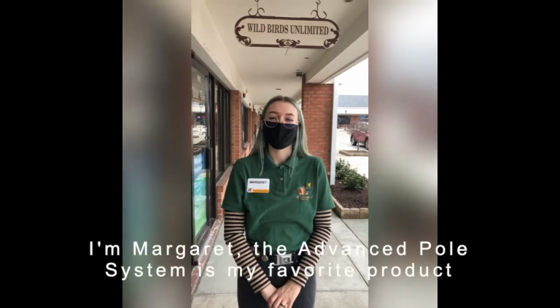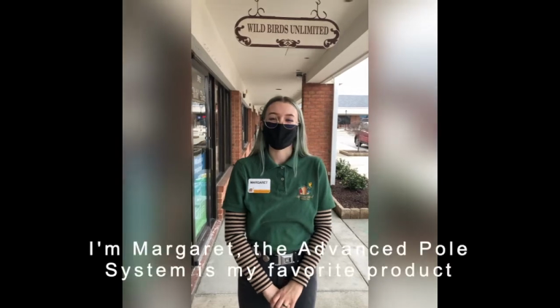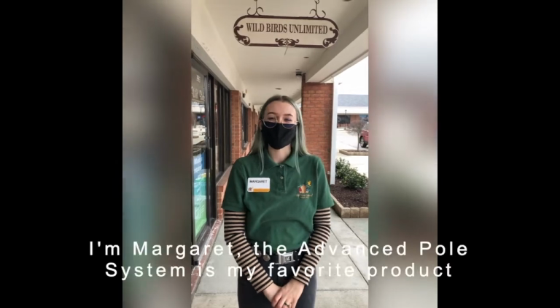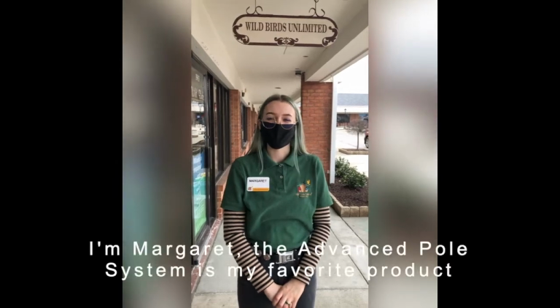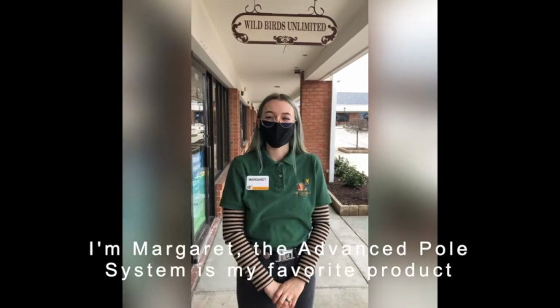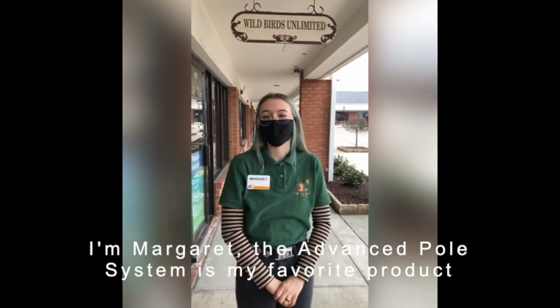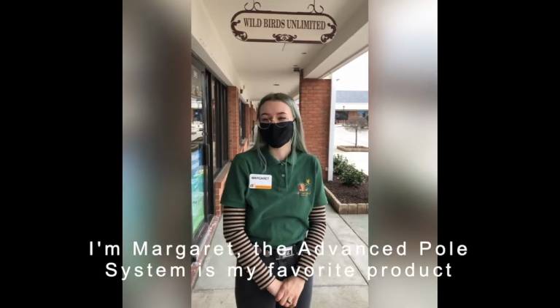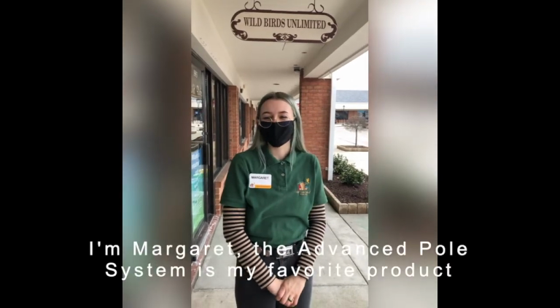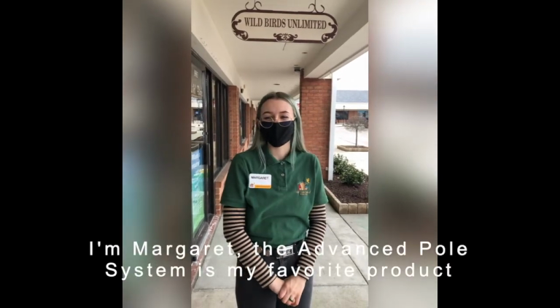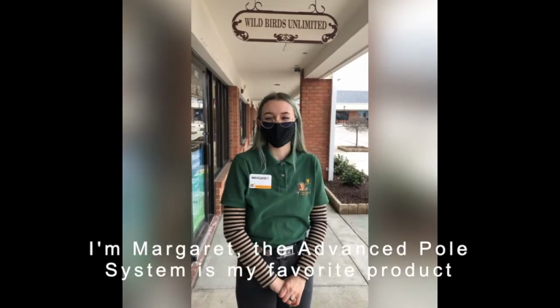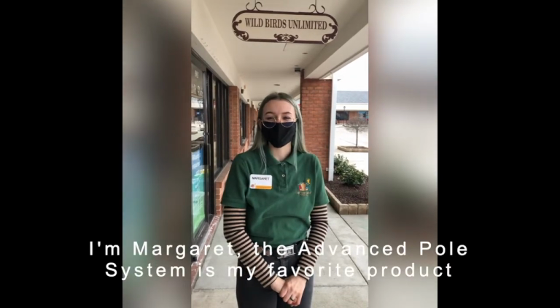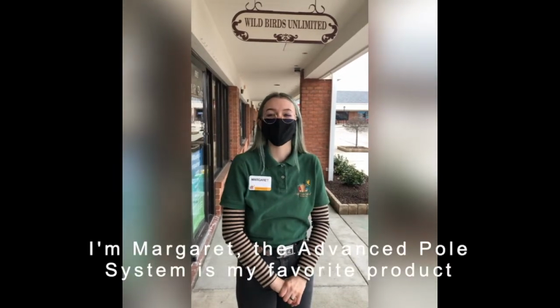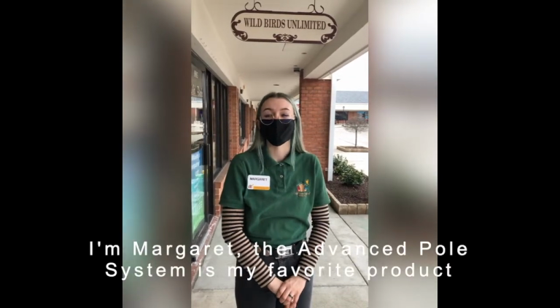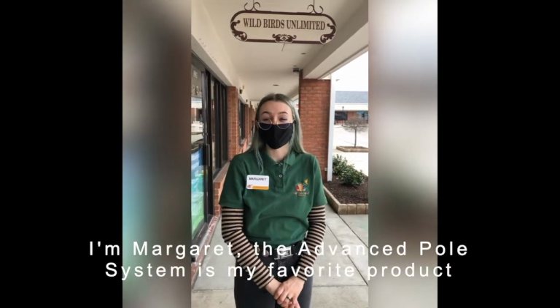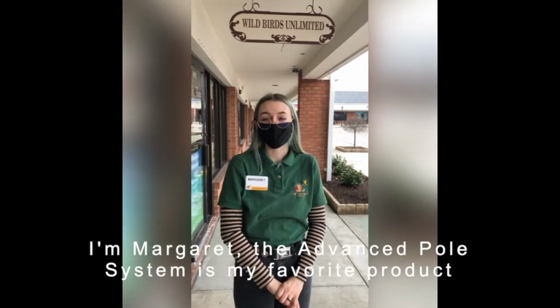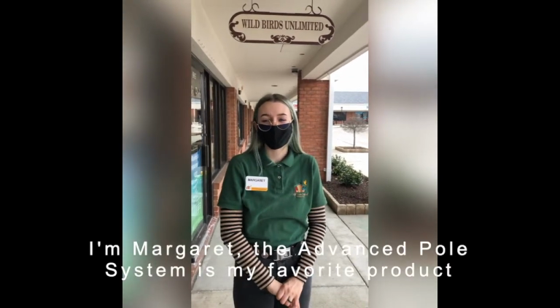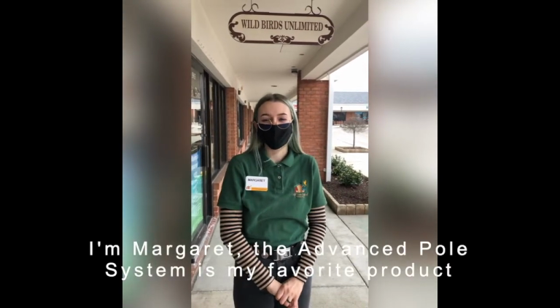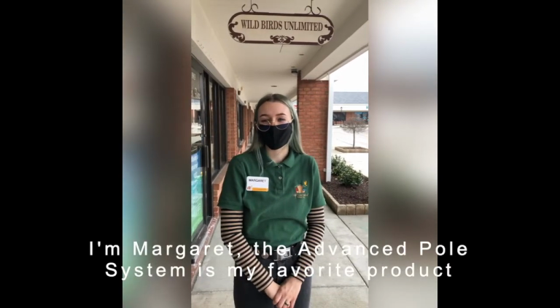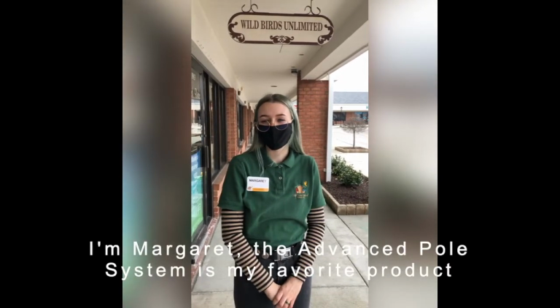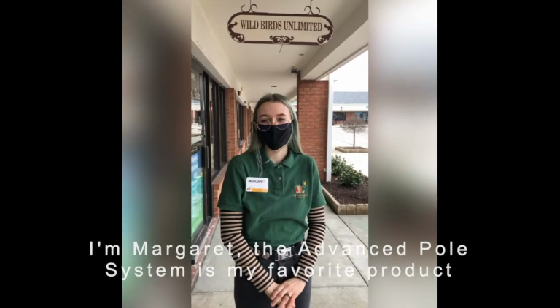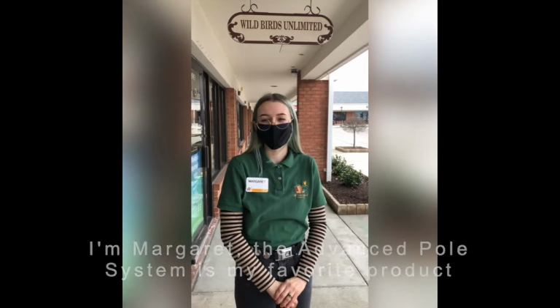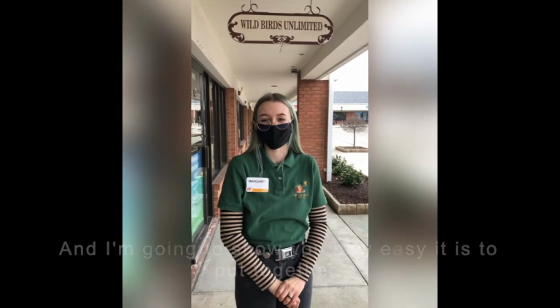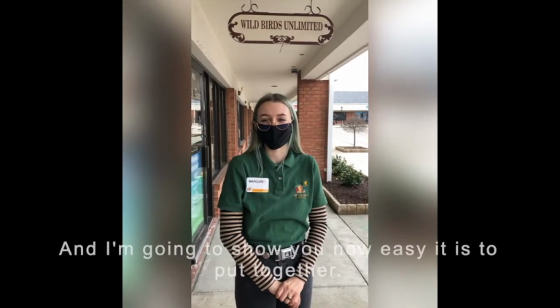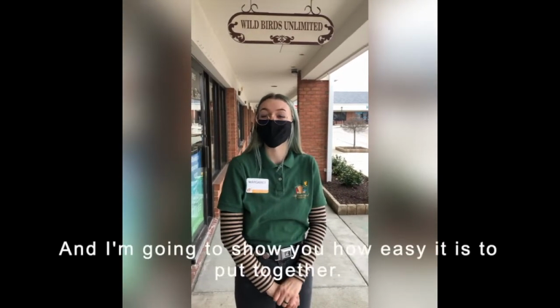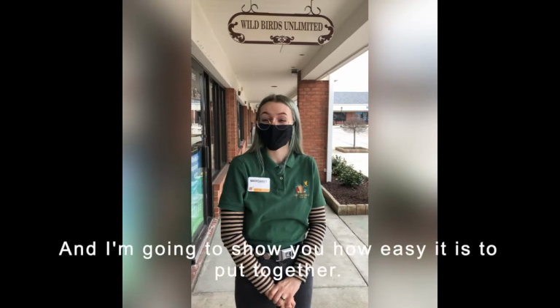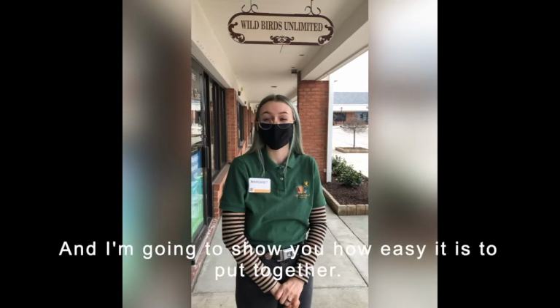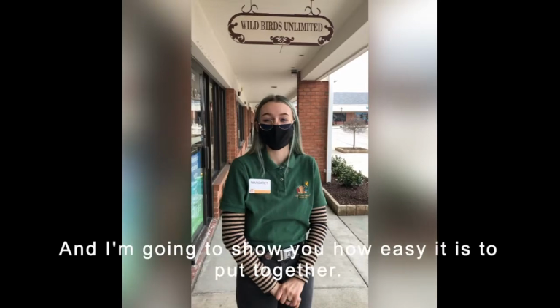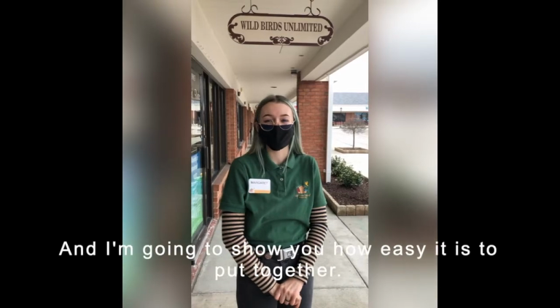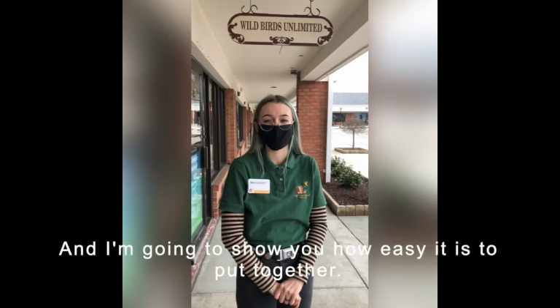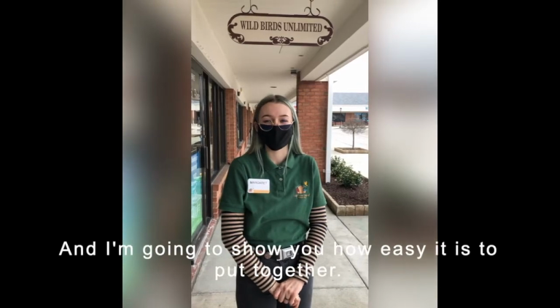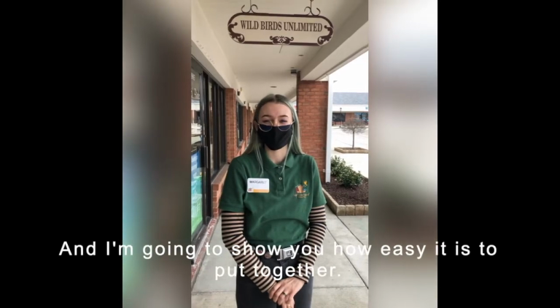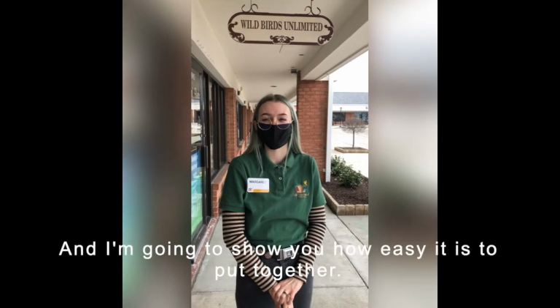I'm Margaret. The Advanced Pull System is my favorite product of Wild Birds Unlimited and I'm going to show you how easy it is to put together.